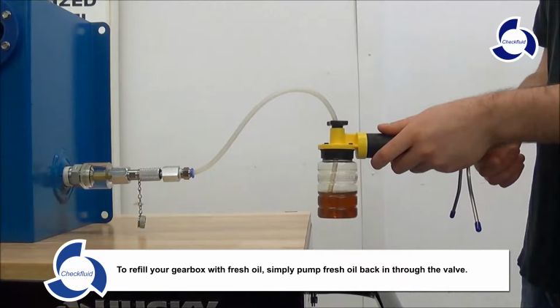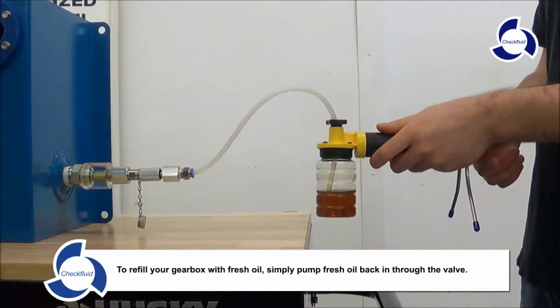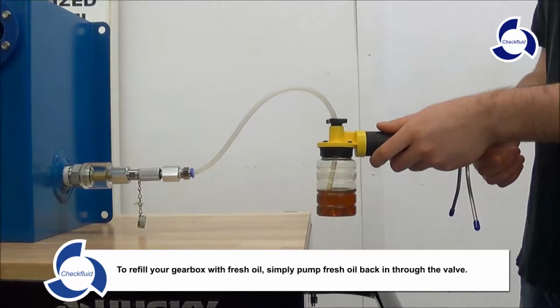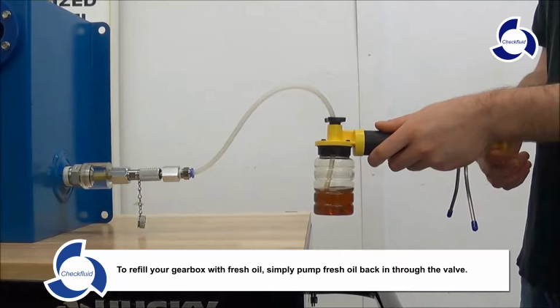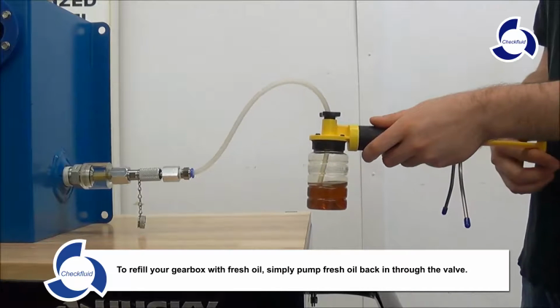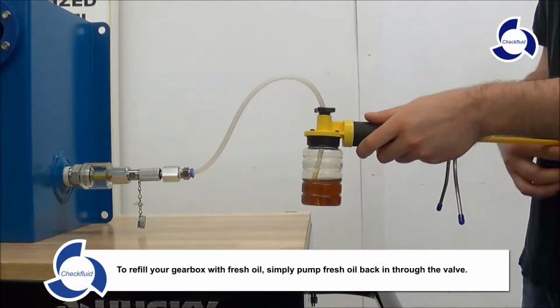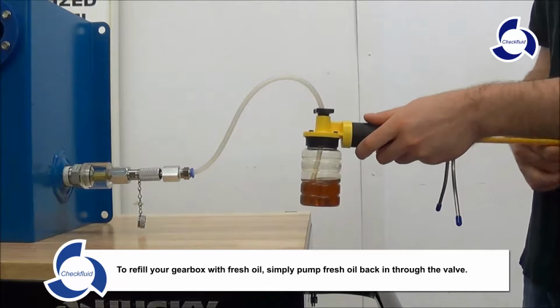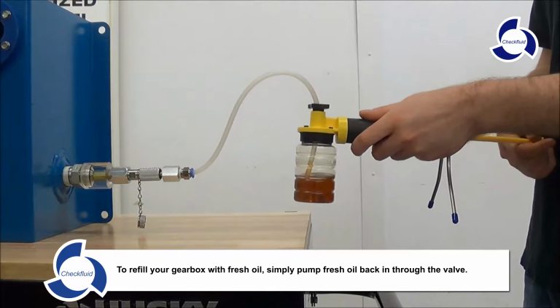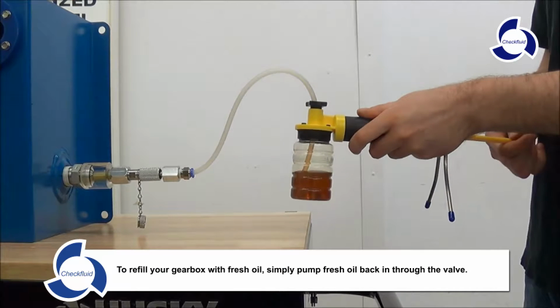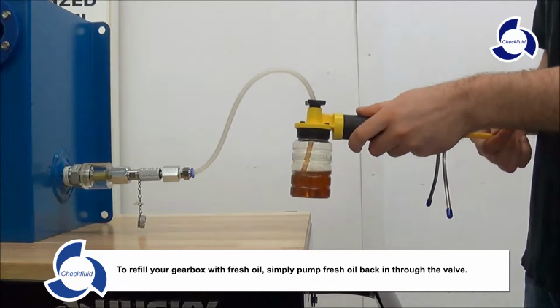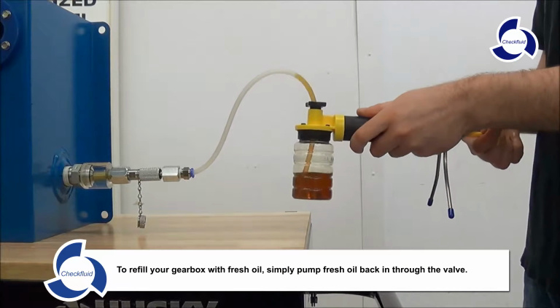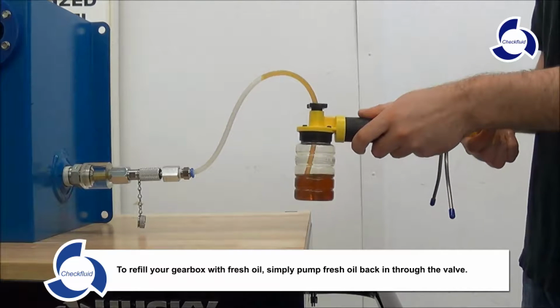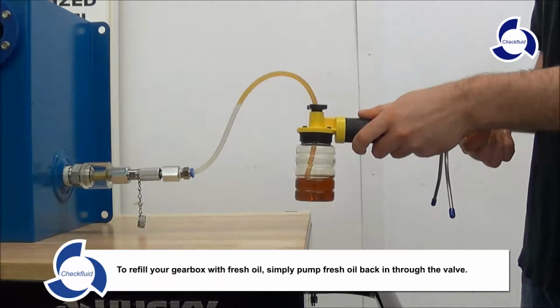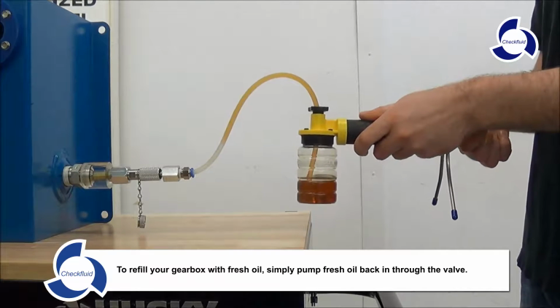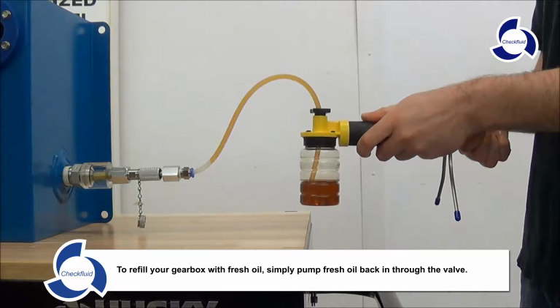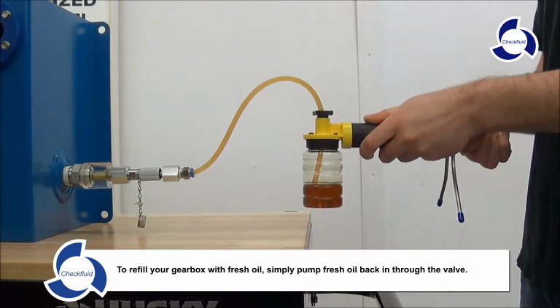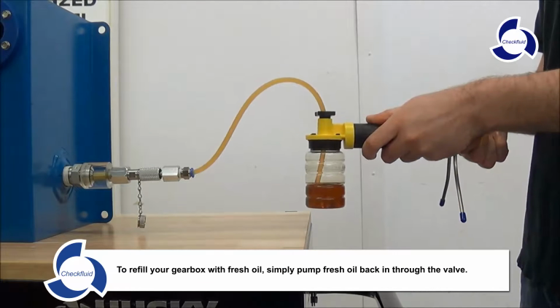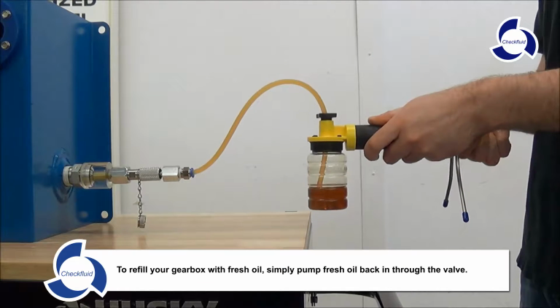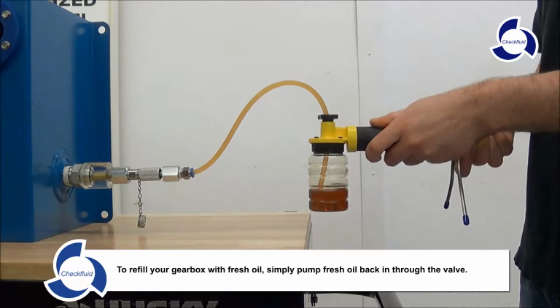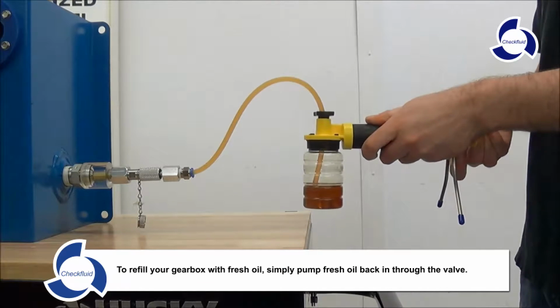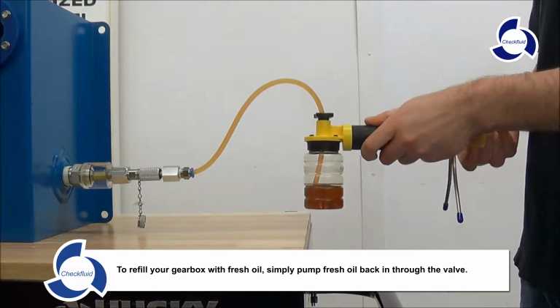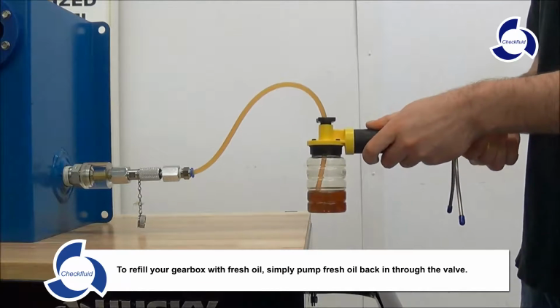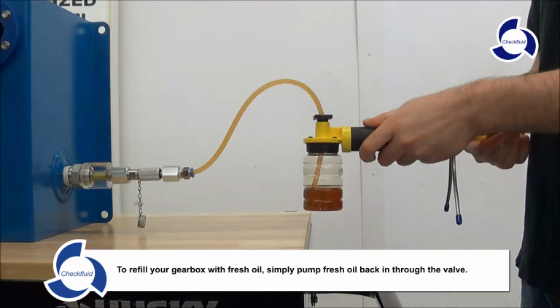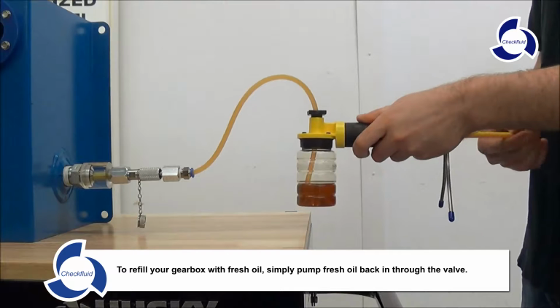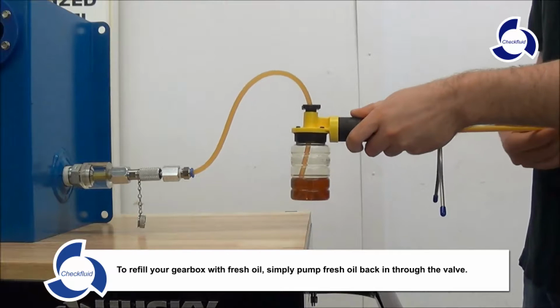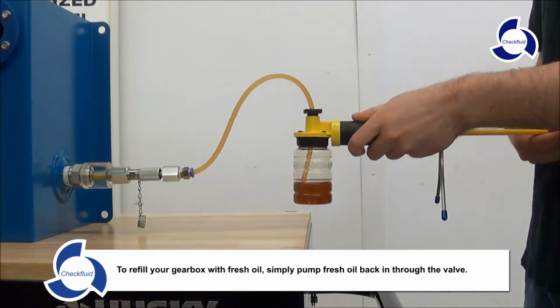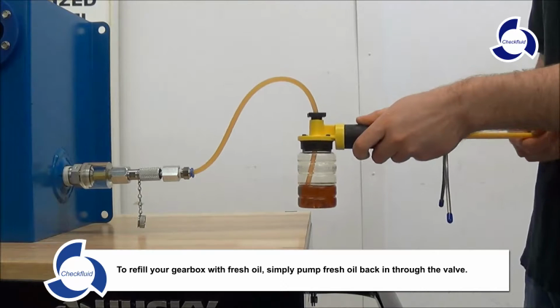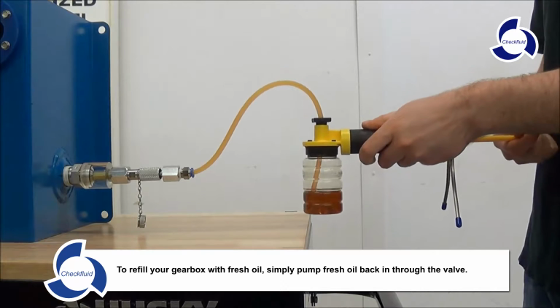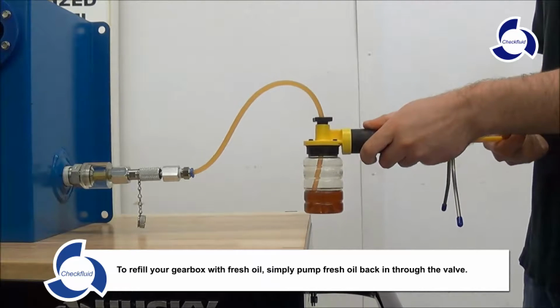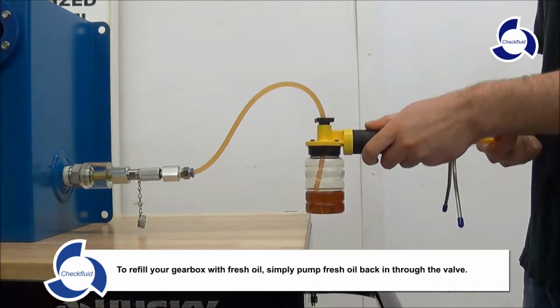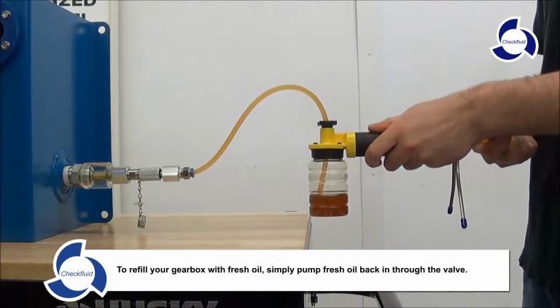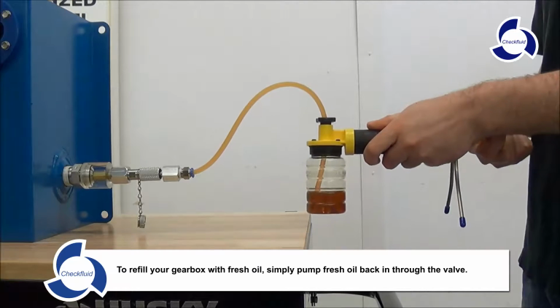To refill your gearbox with fresh oil, simply pump new oil back in through the valve.